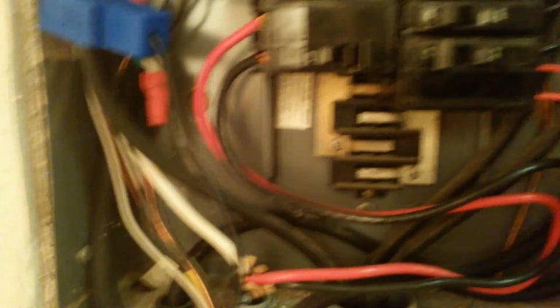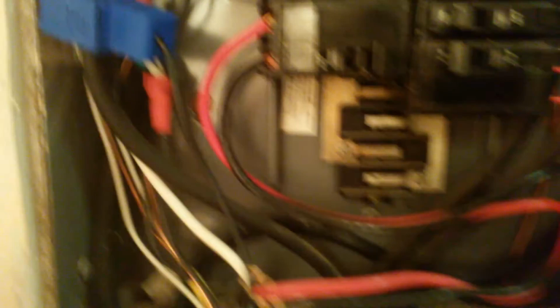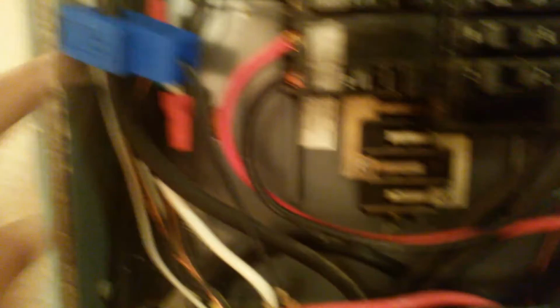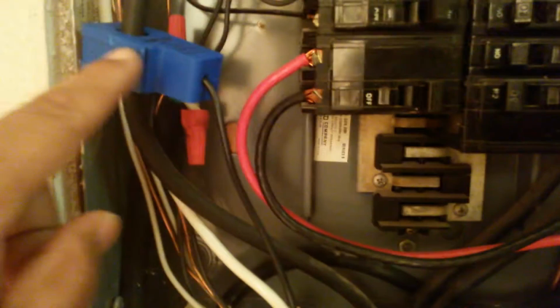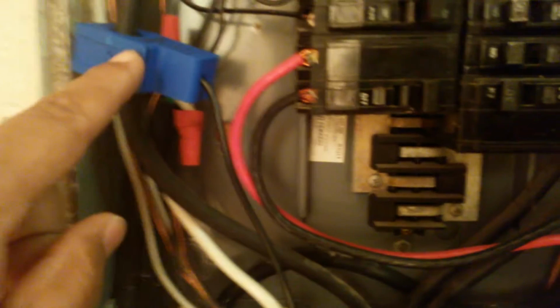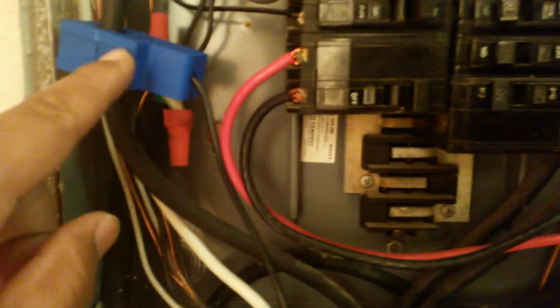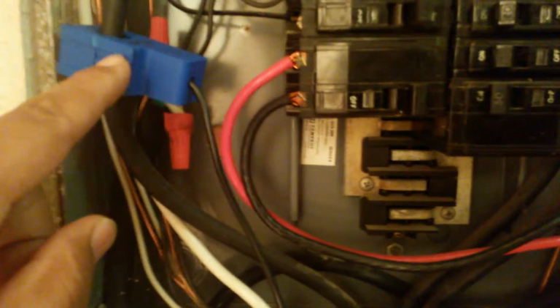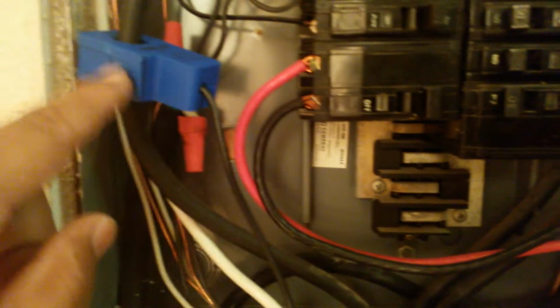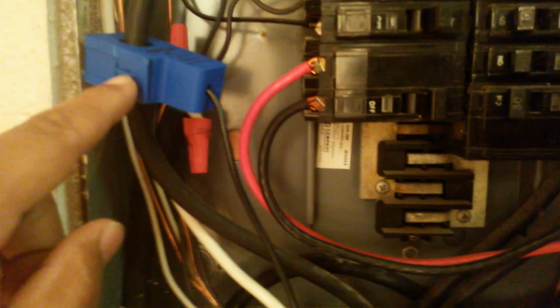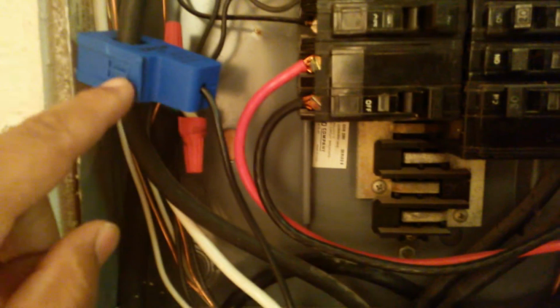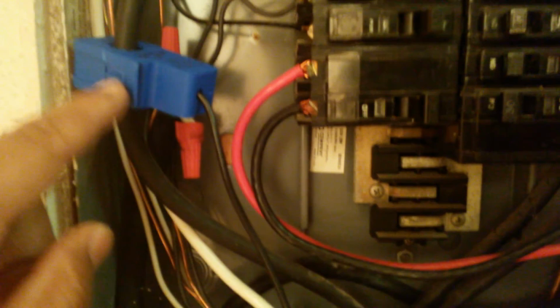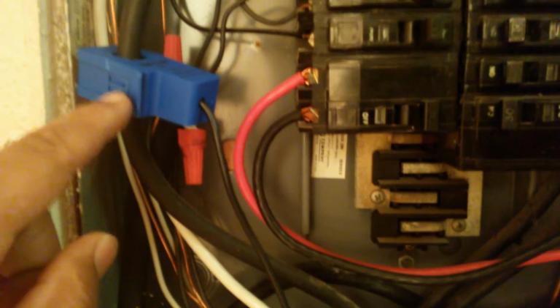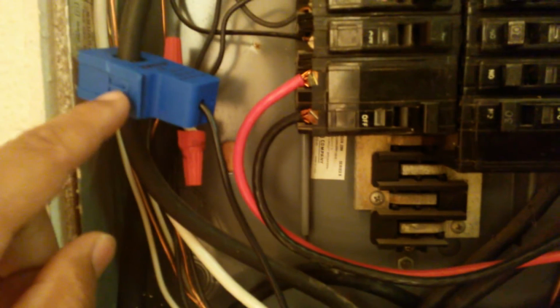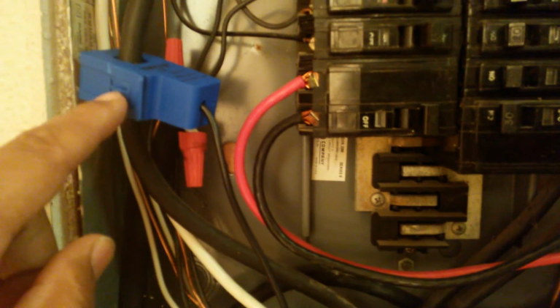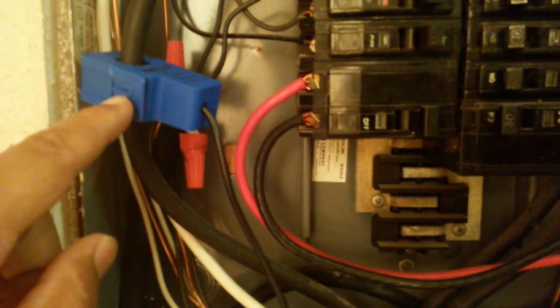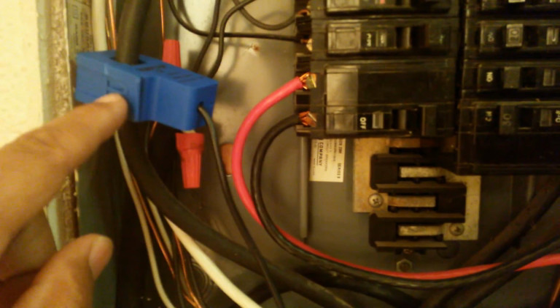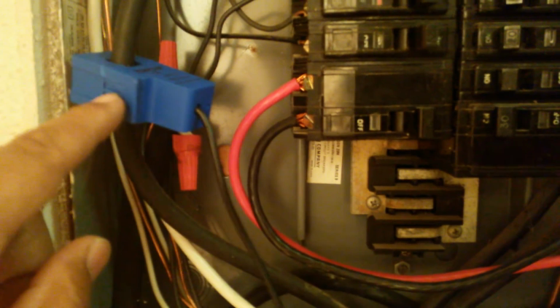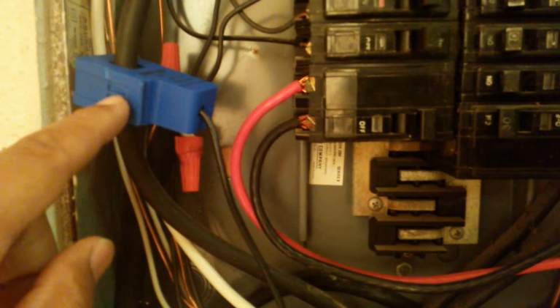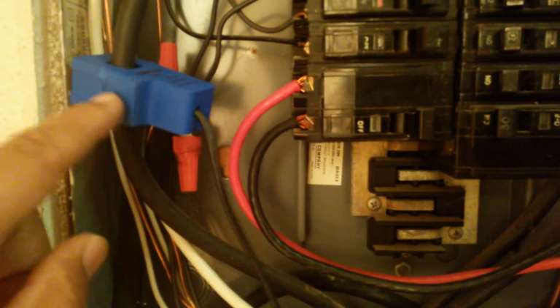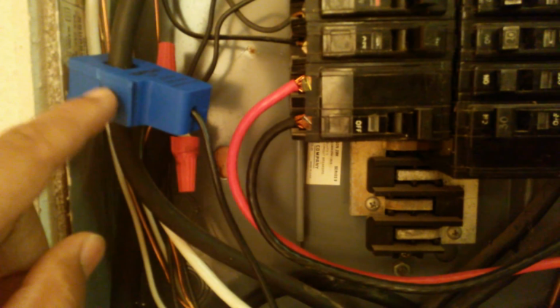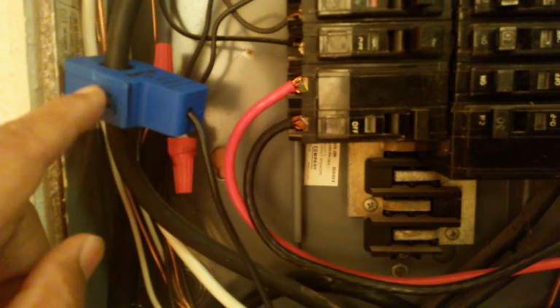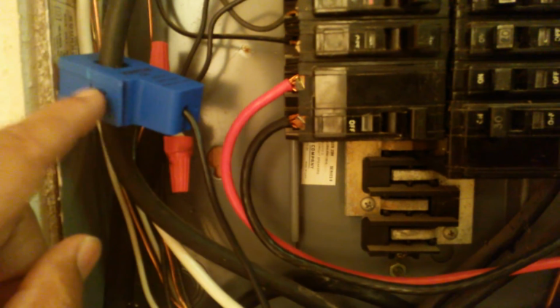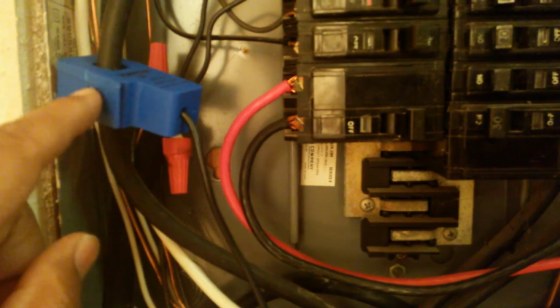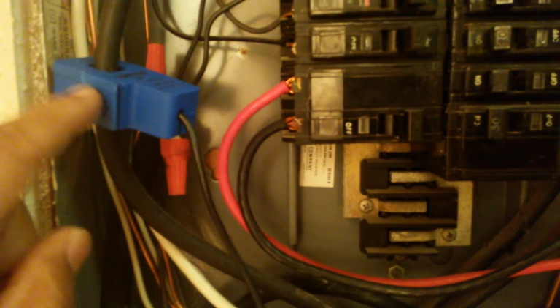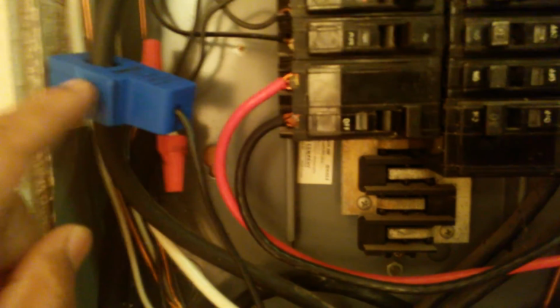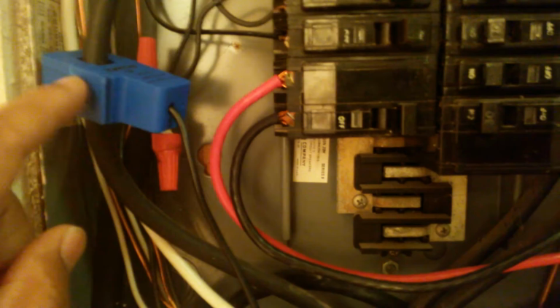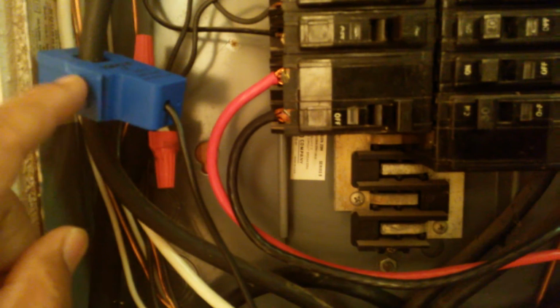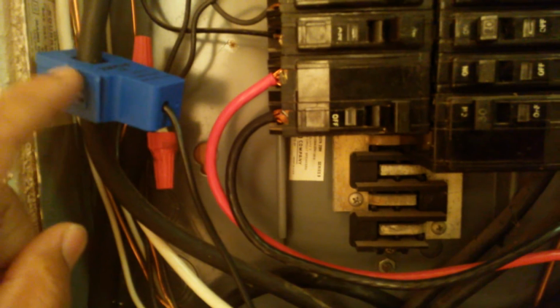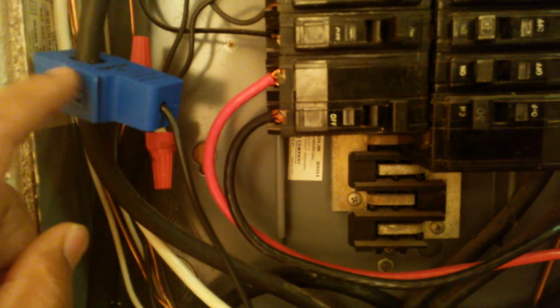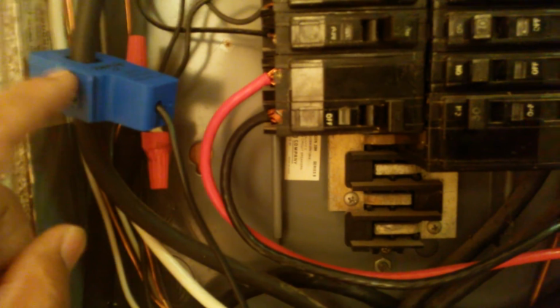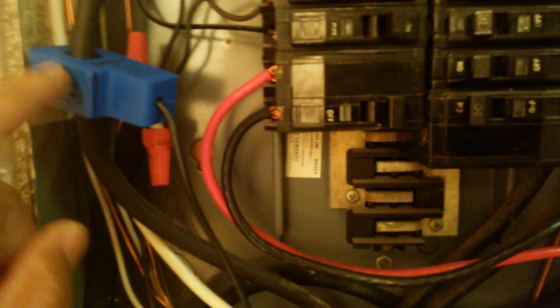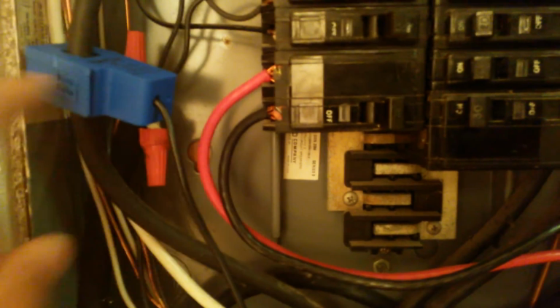This right here is telling you what the utilities — what you're taking in from the utilities.